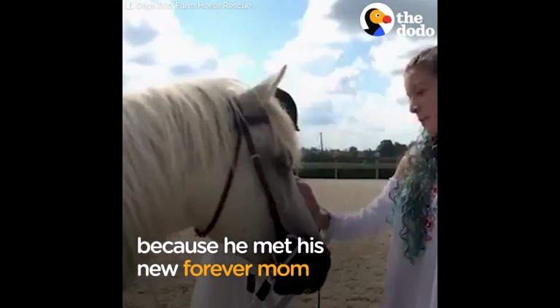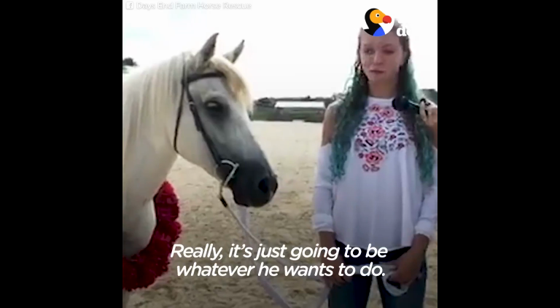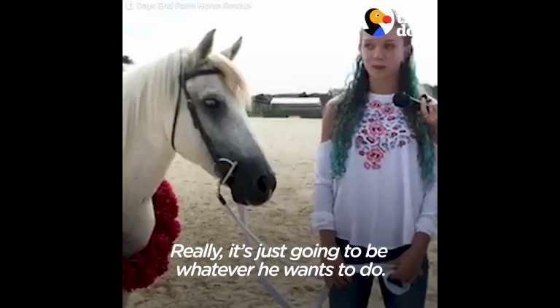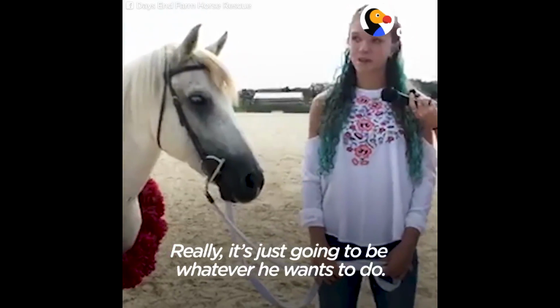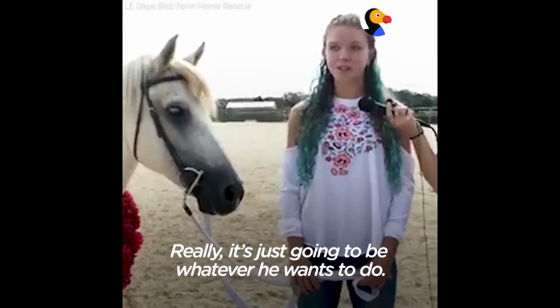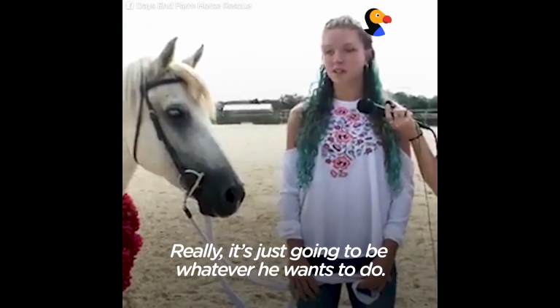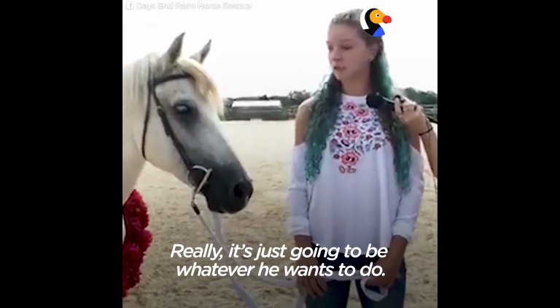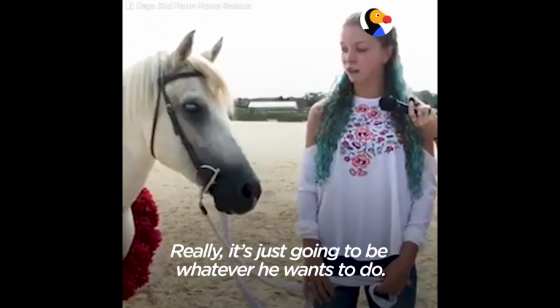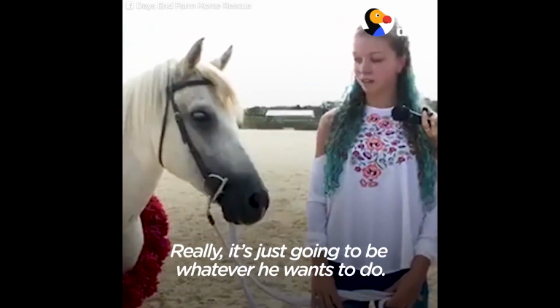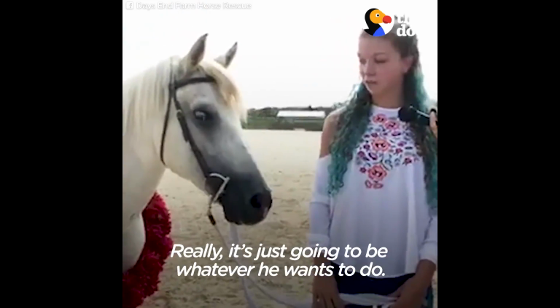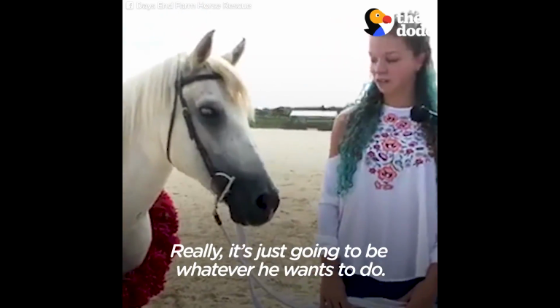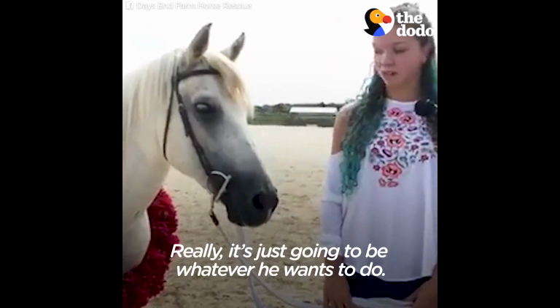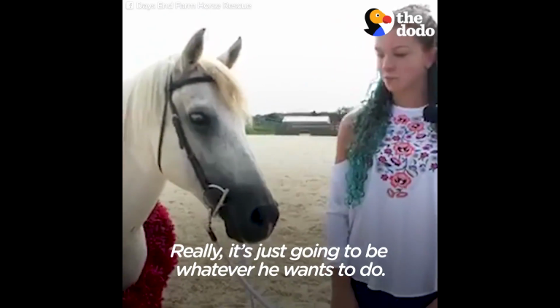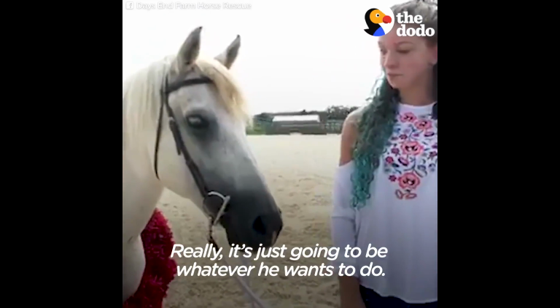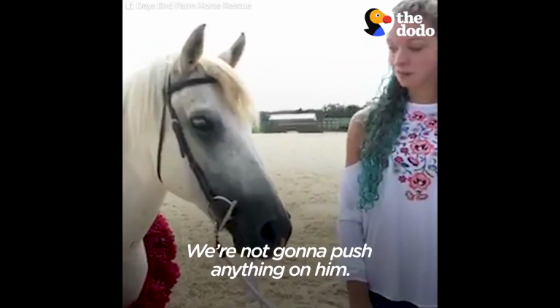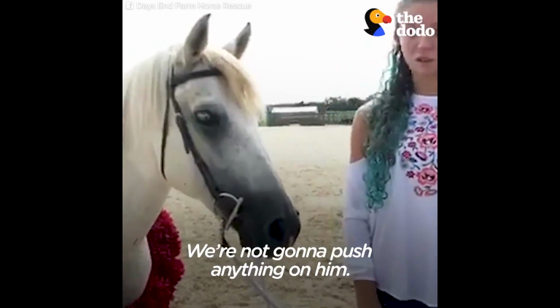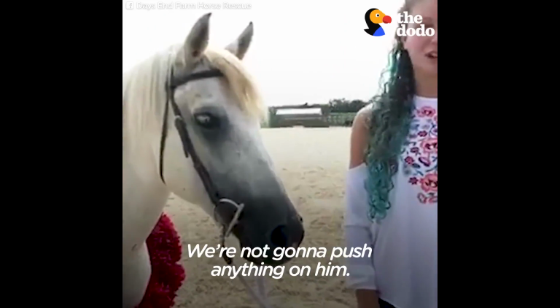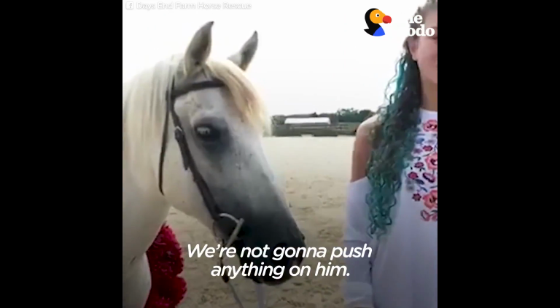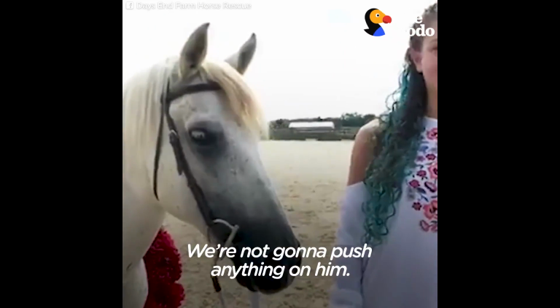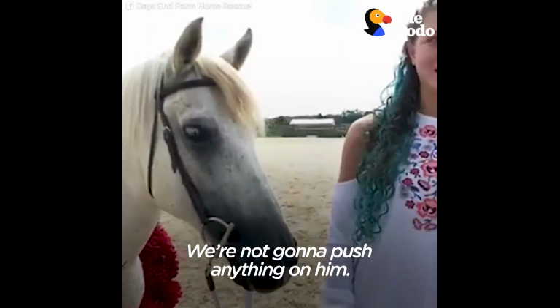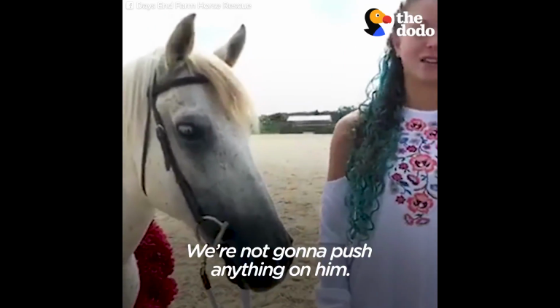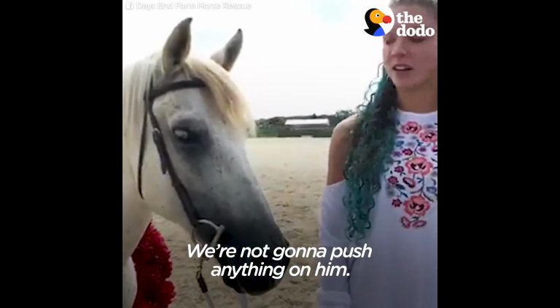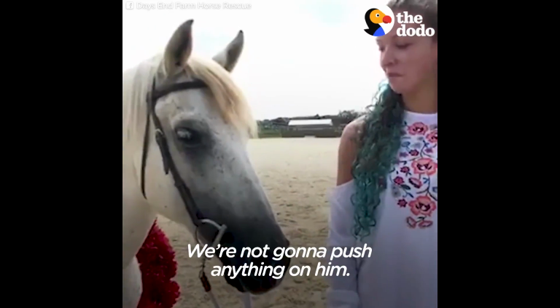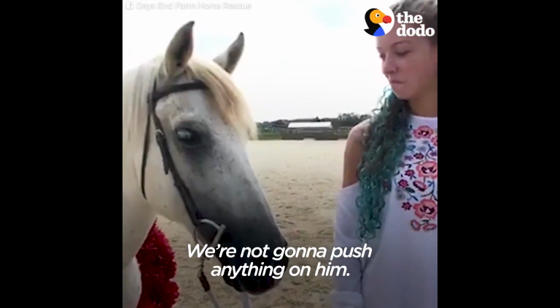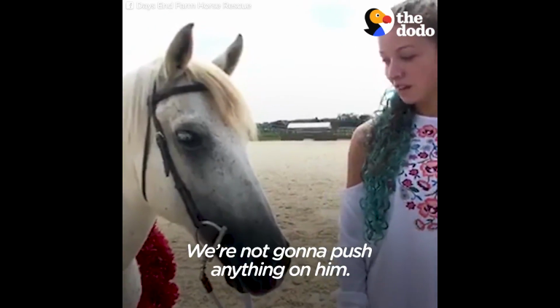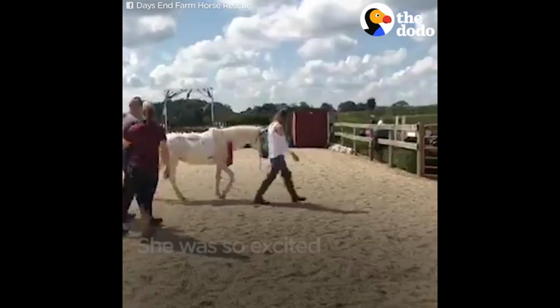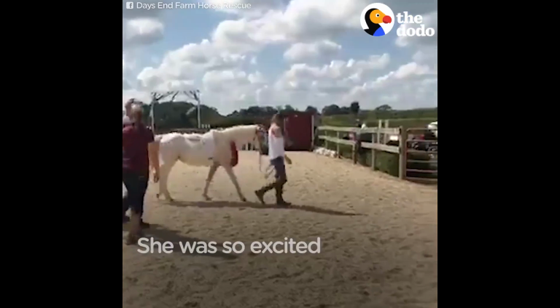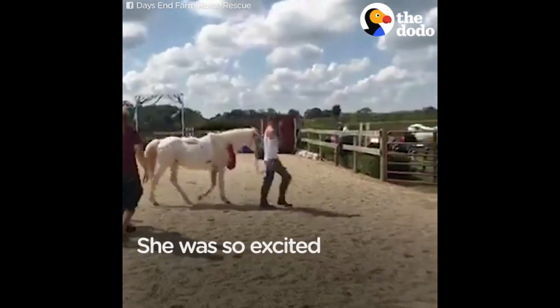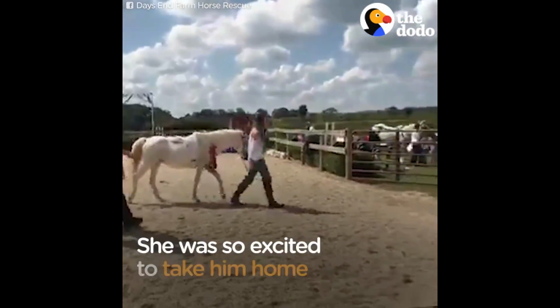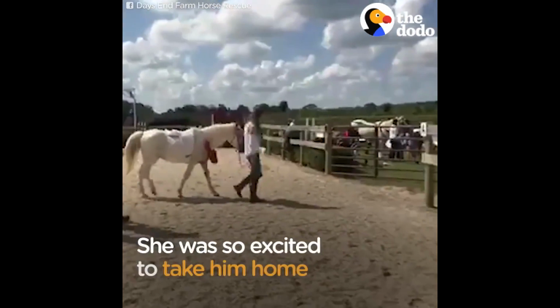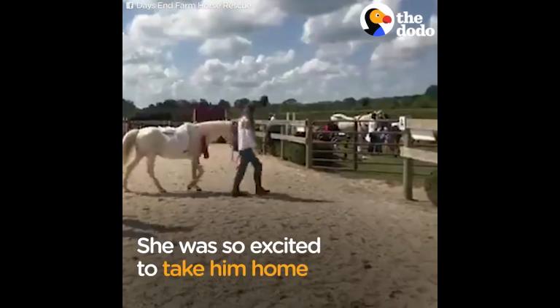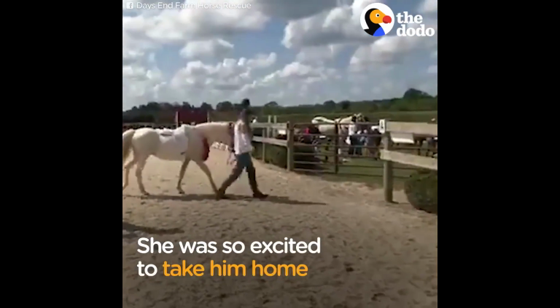Really, it's just going to be whatever he wants to do. I'm not going to push anything on him.